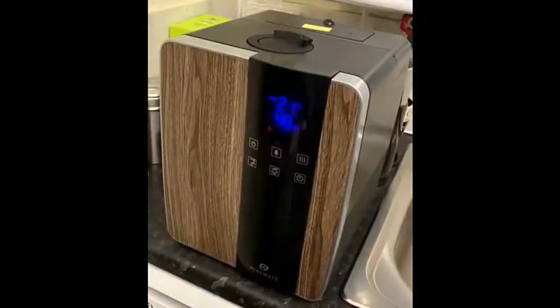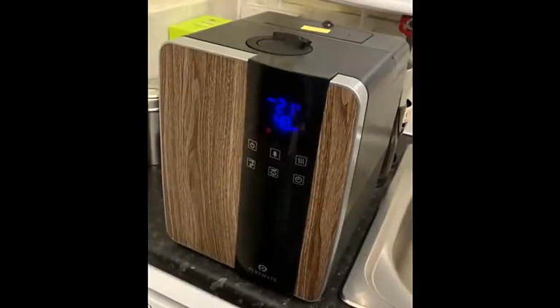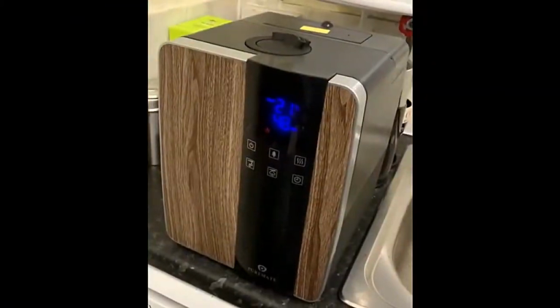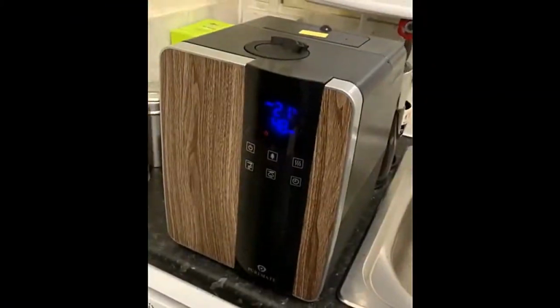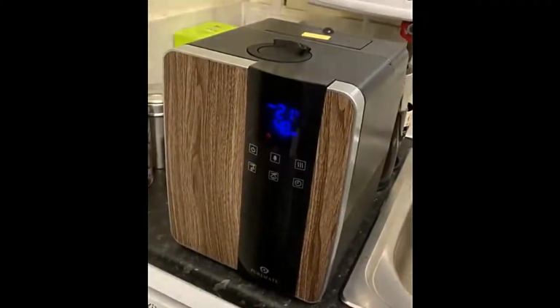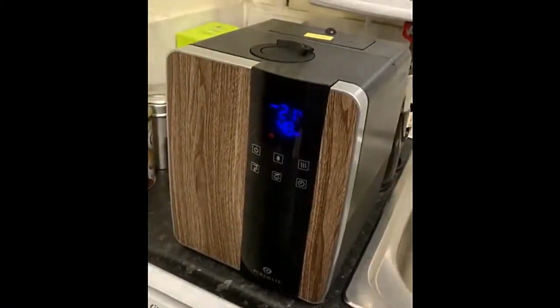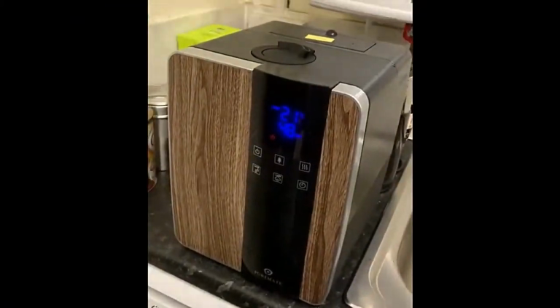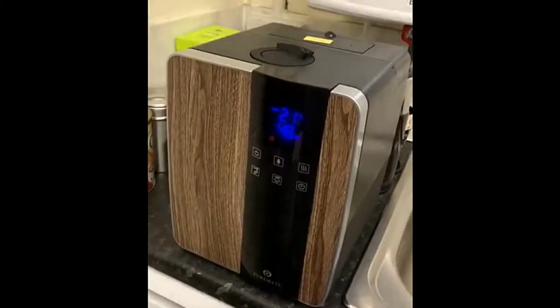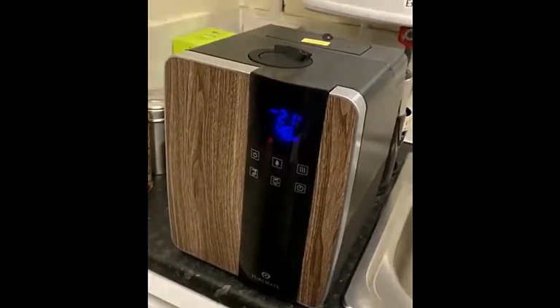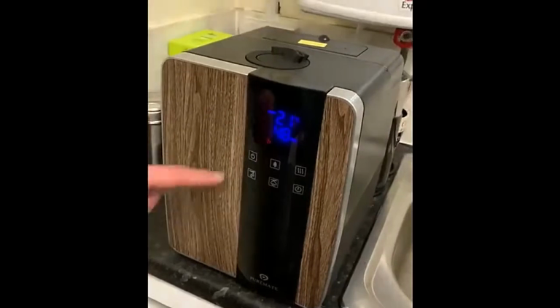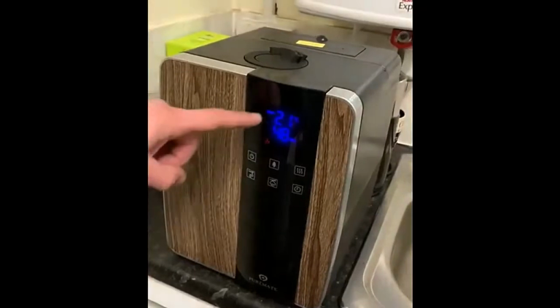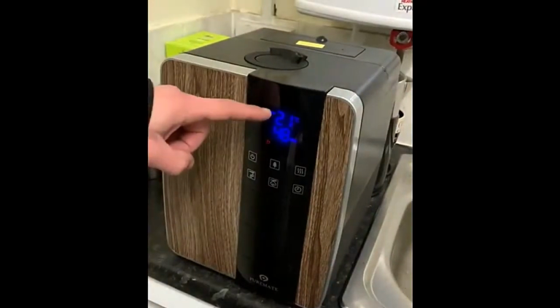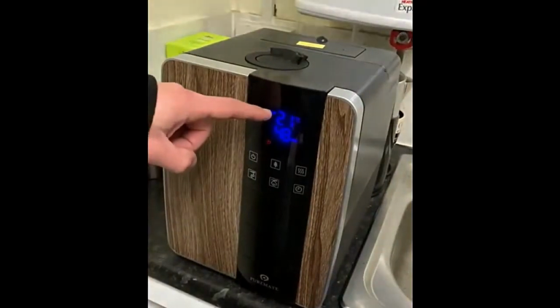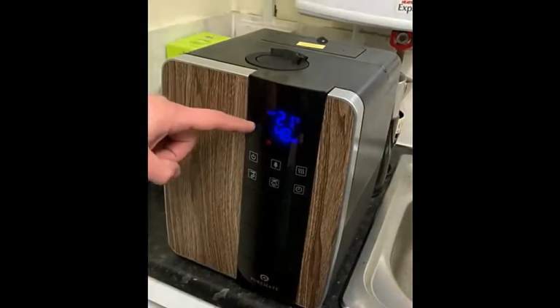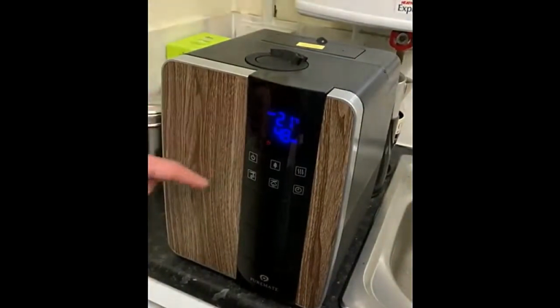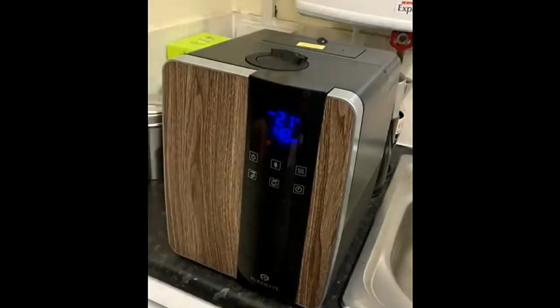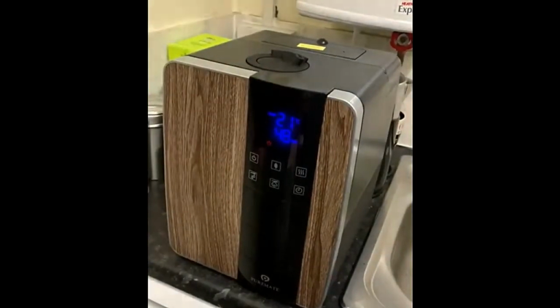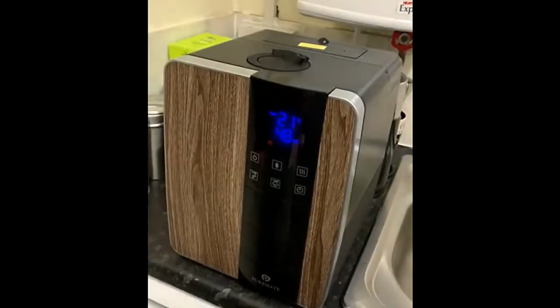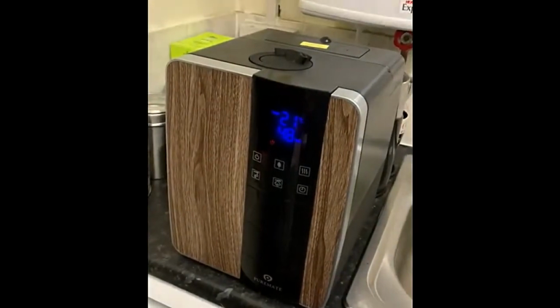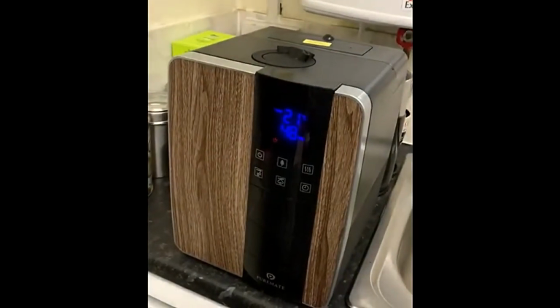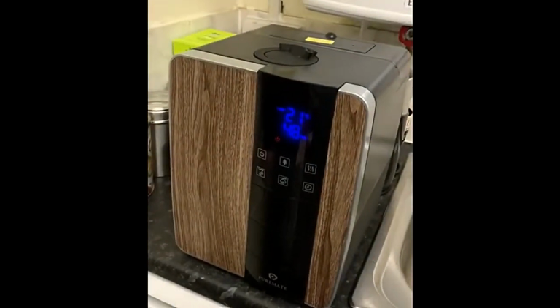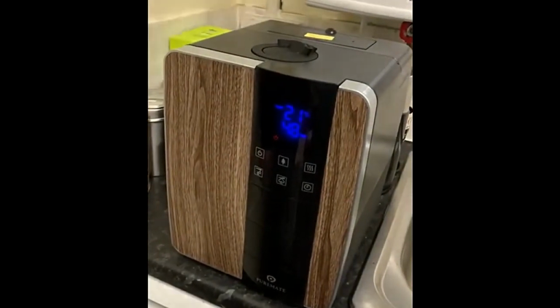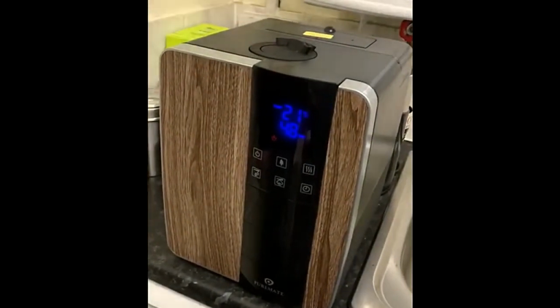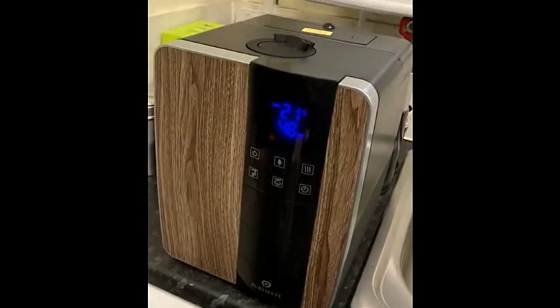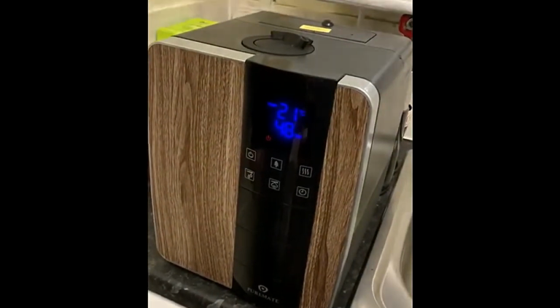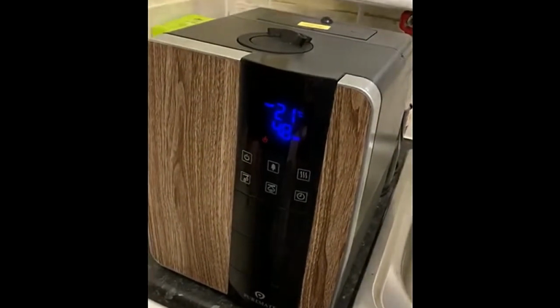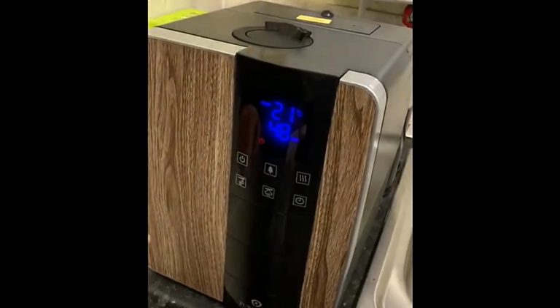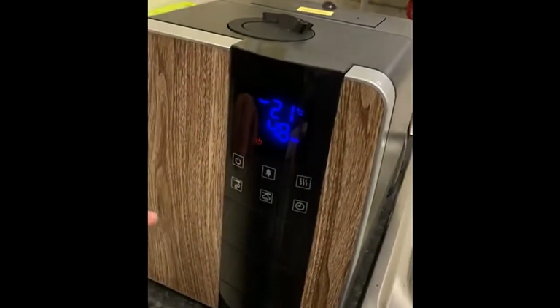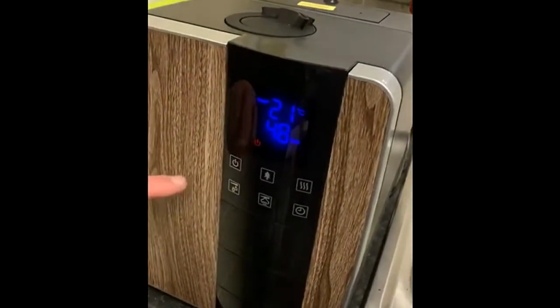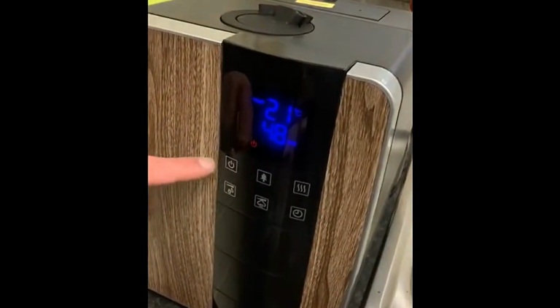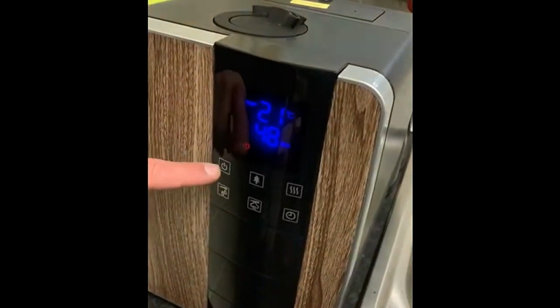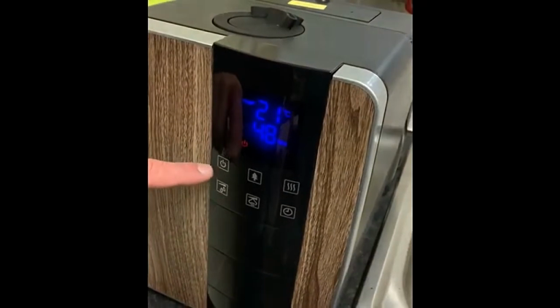The current room temperature is 21 degrees and the humidity level is 48 percent.